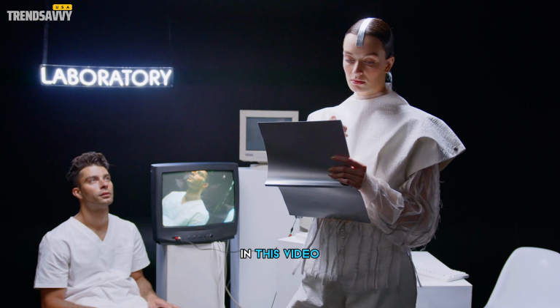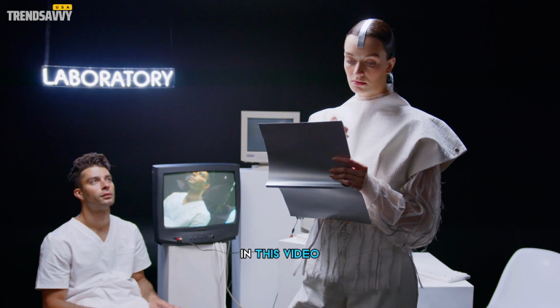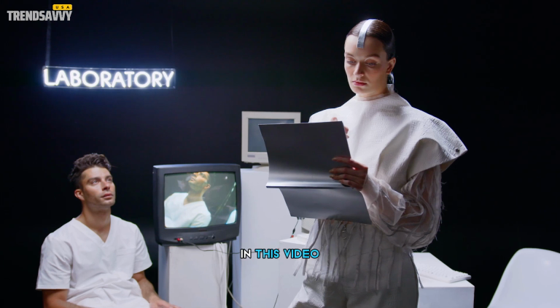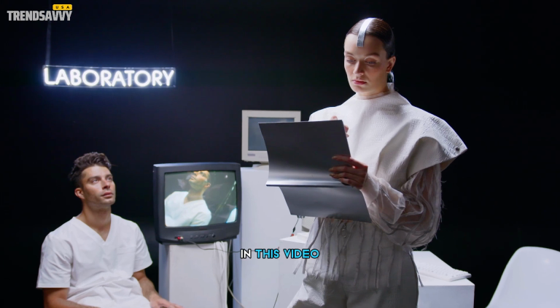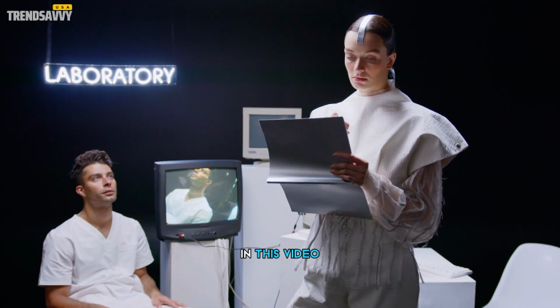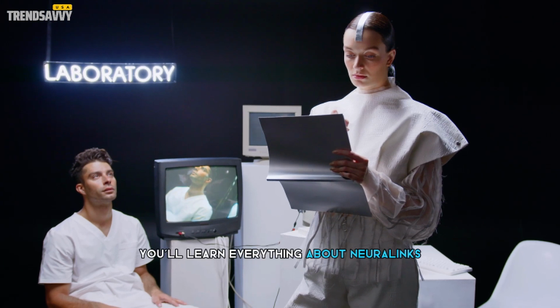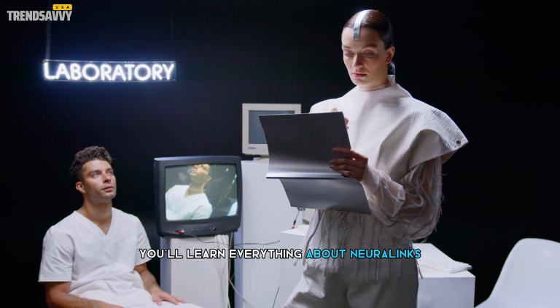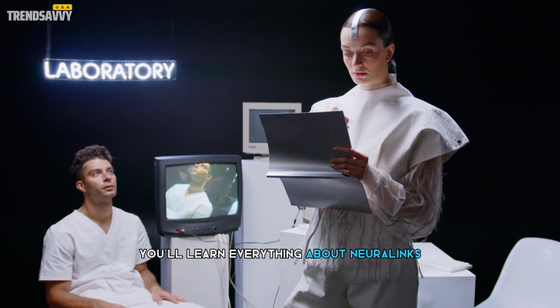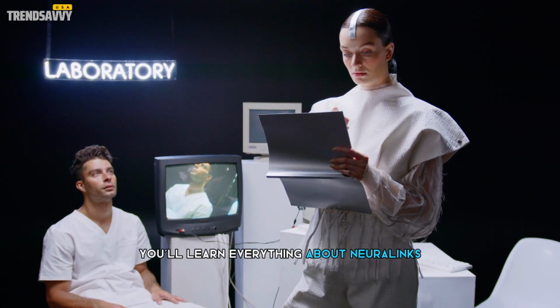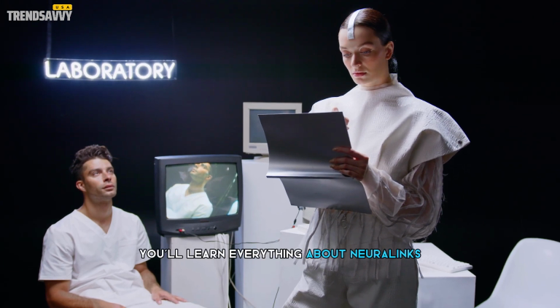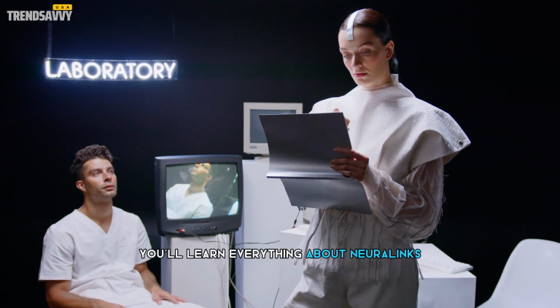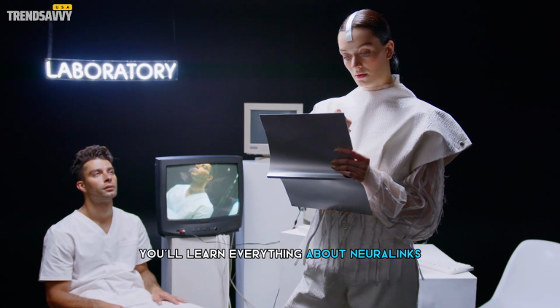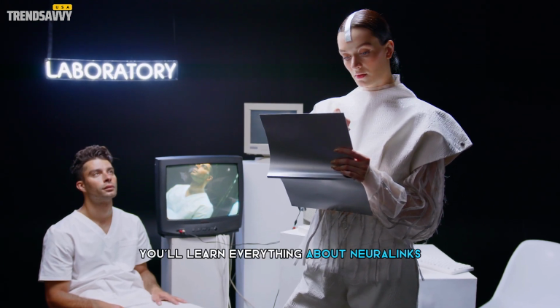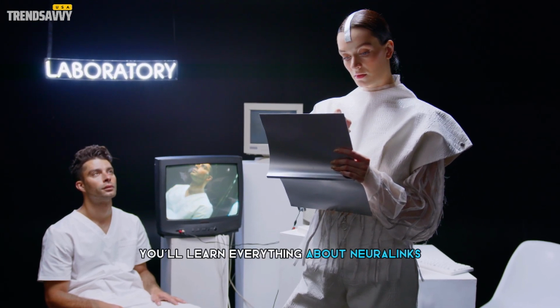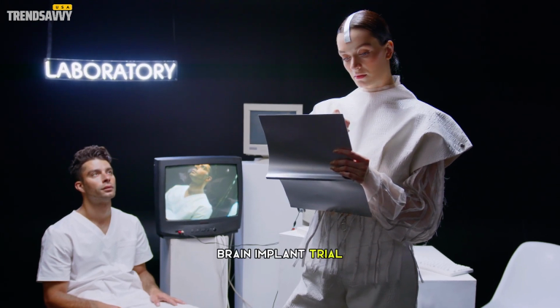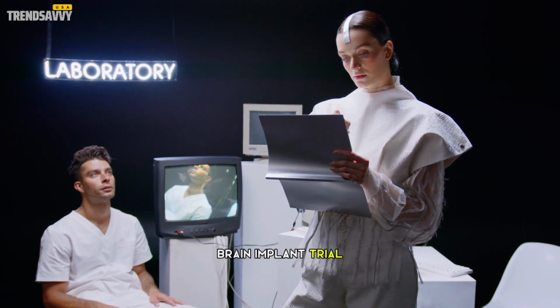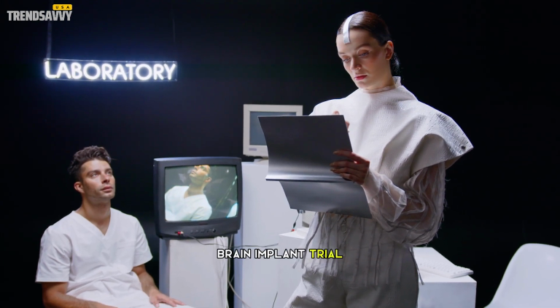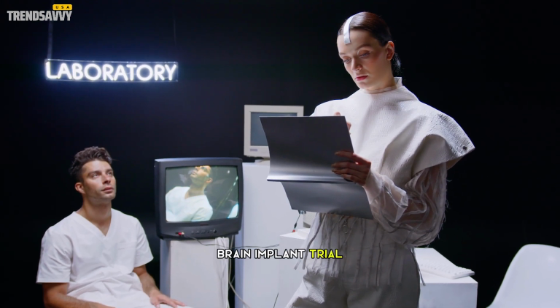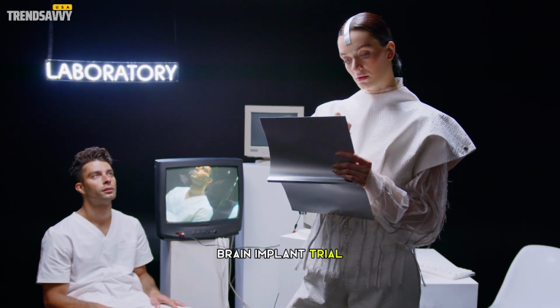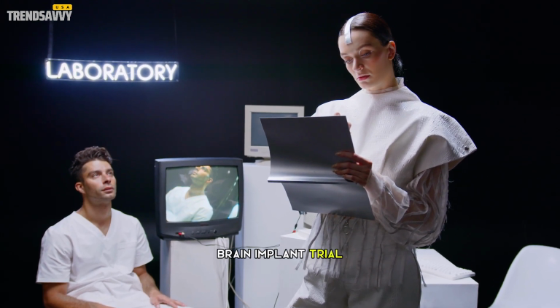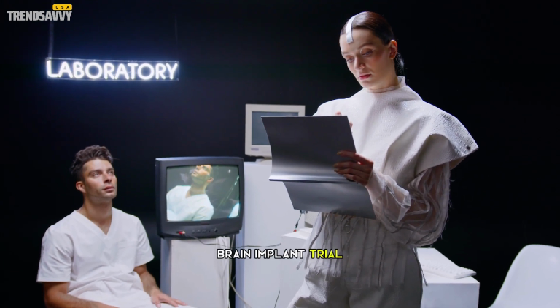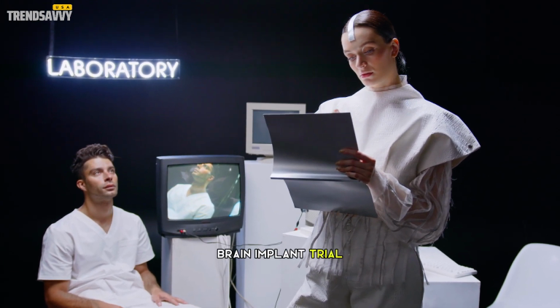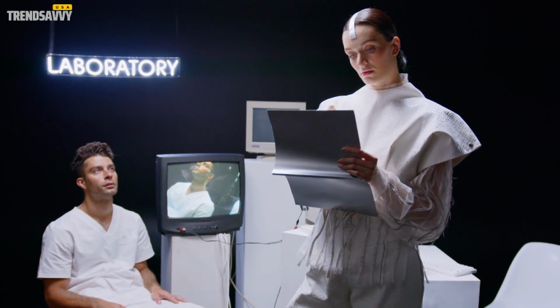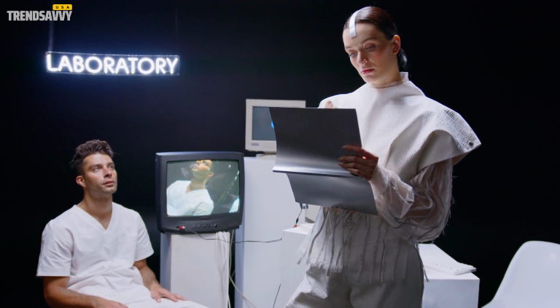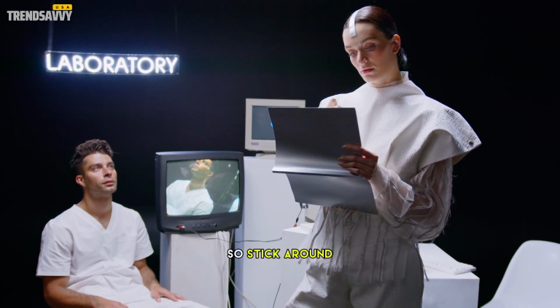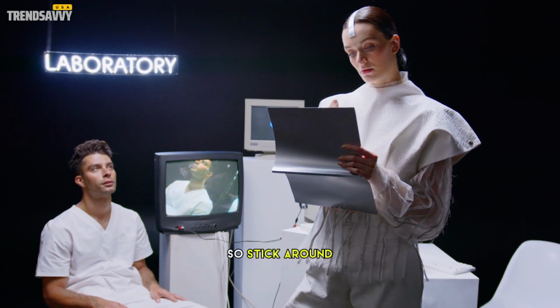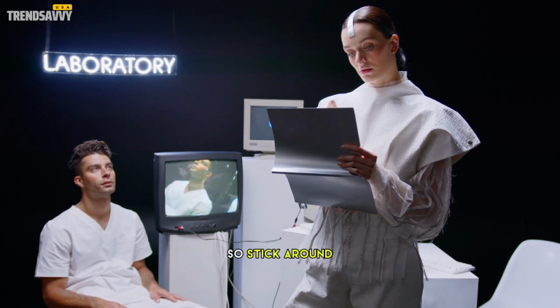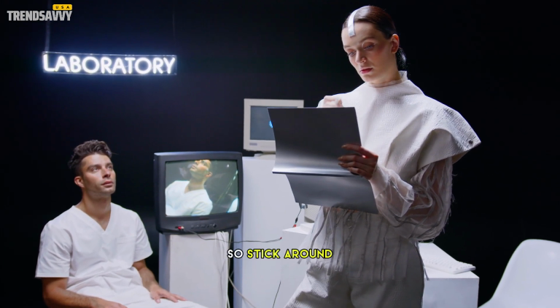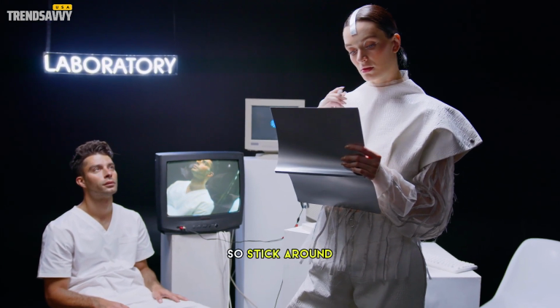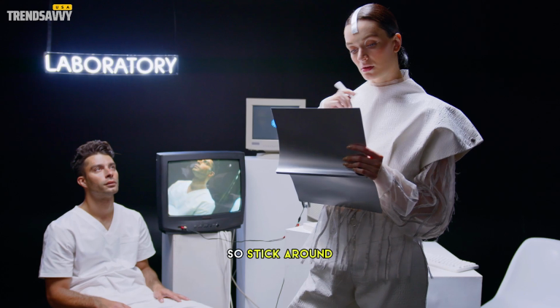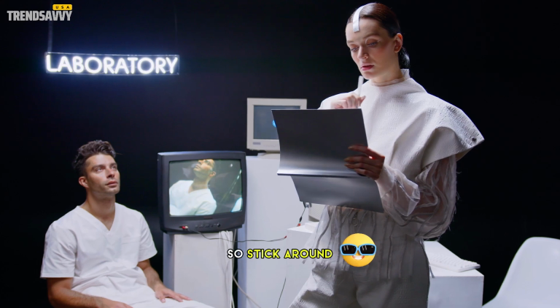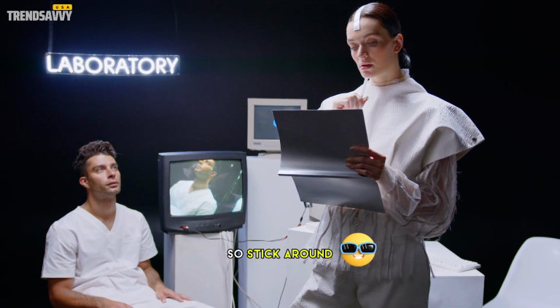In this video, you'll learn everything about Neuralink's brain implant trial. So, stick around.